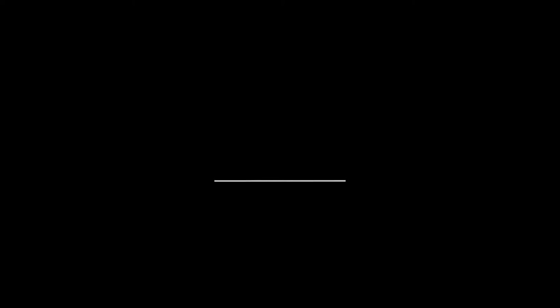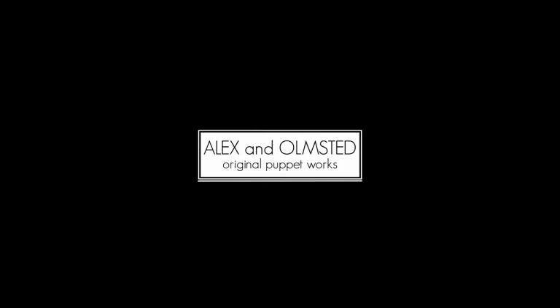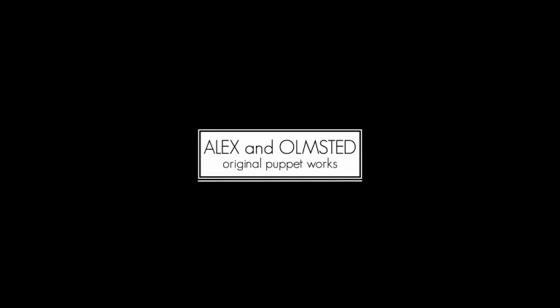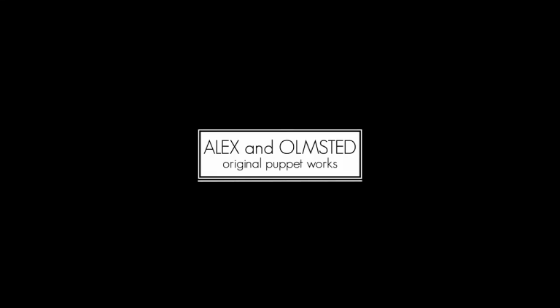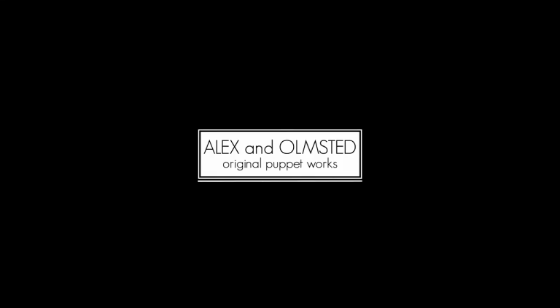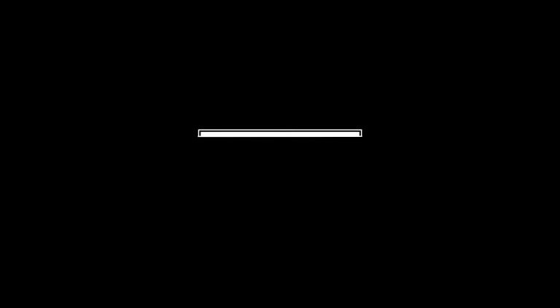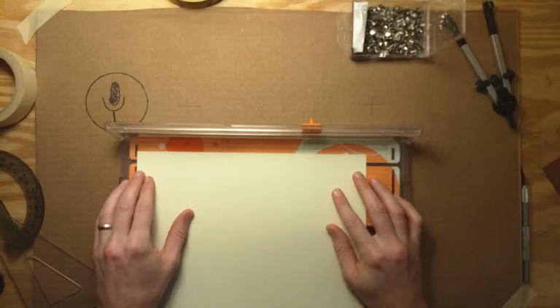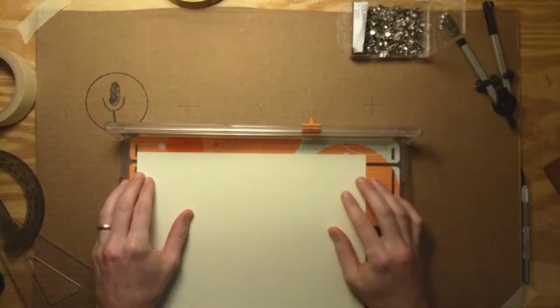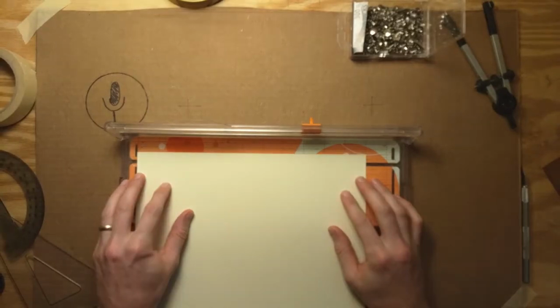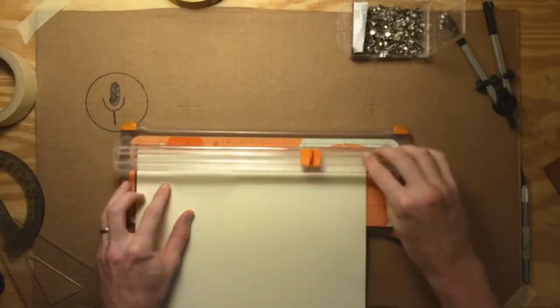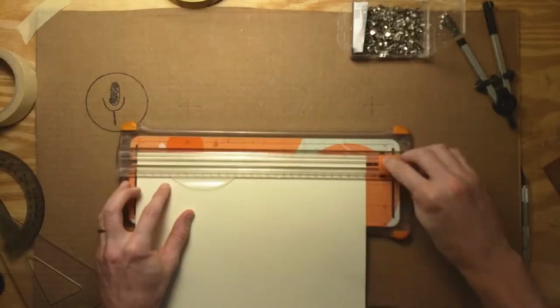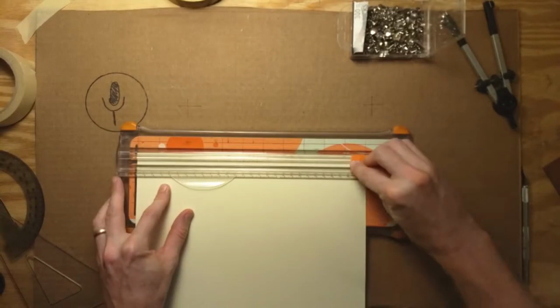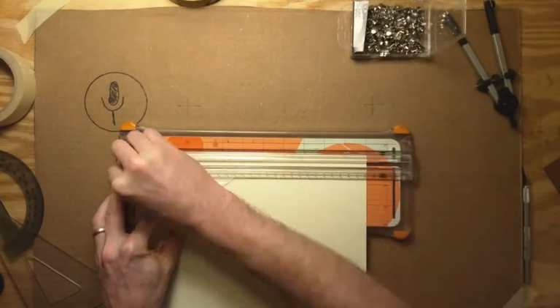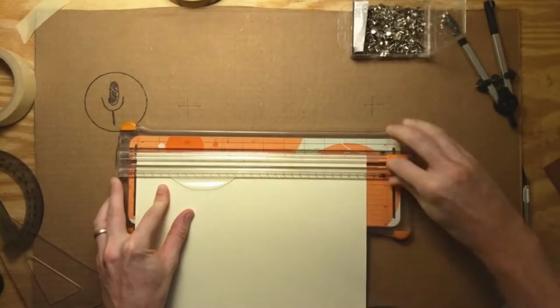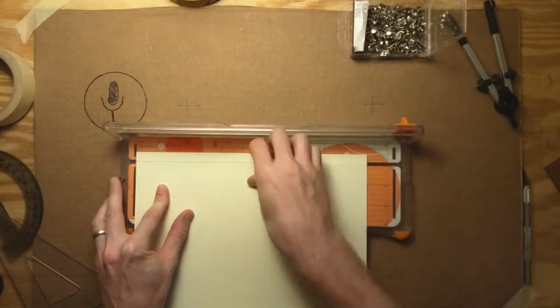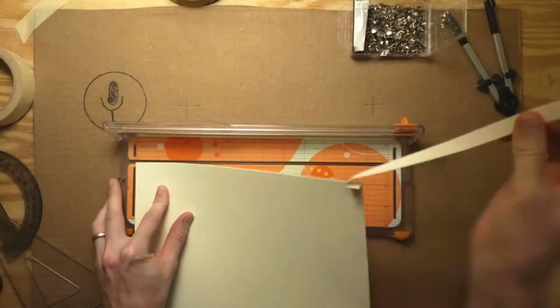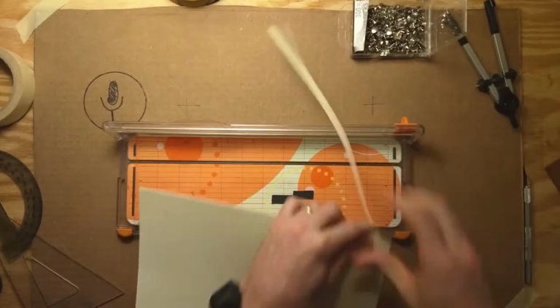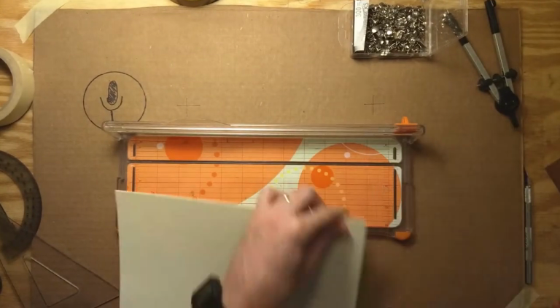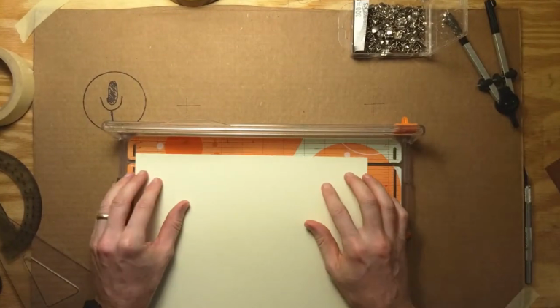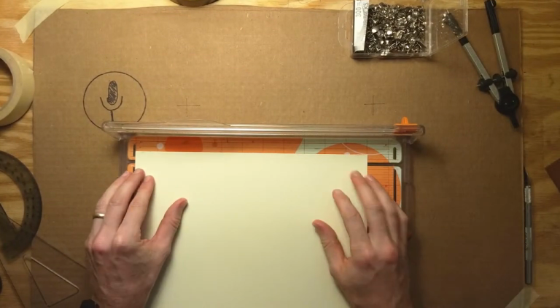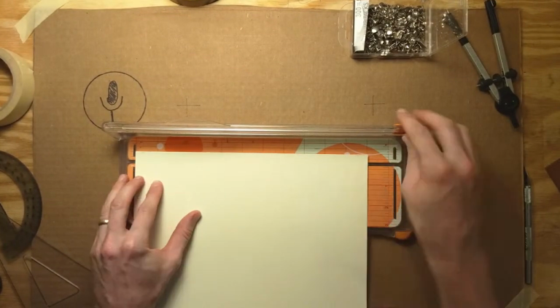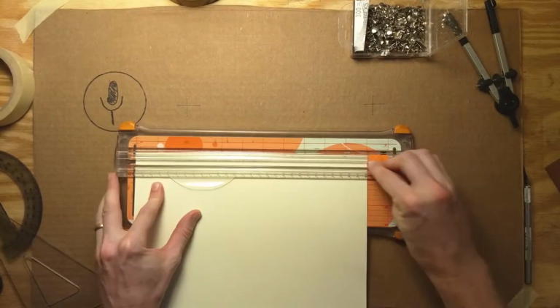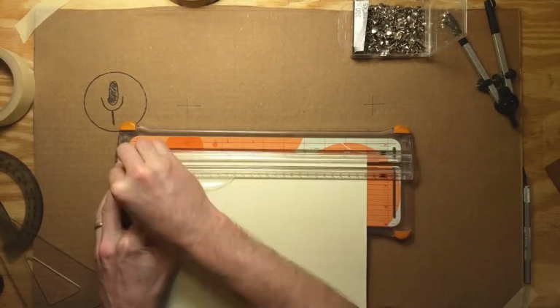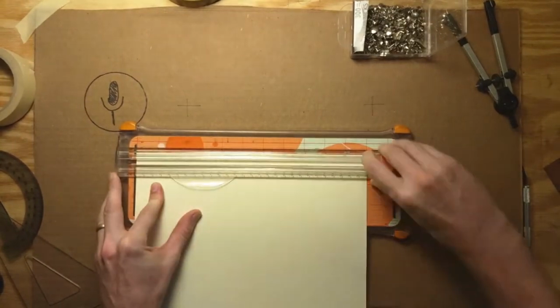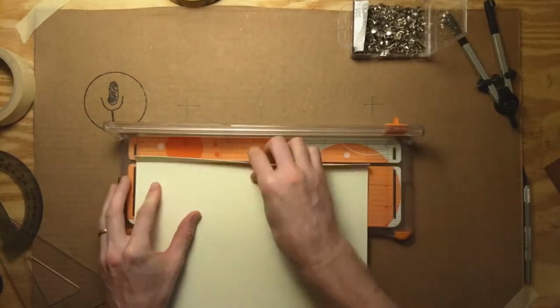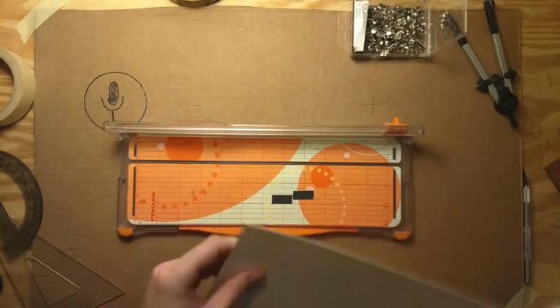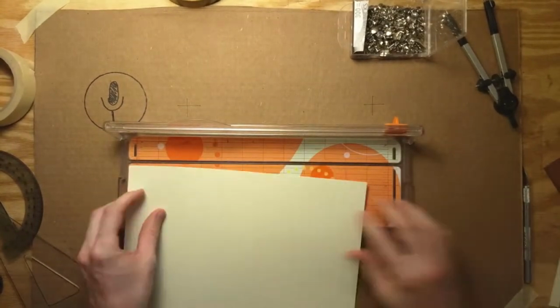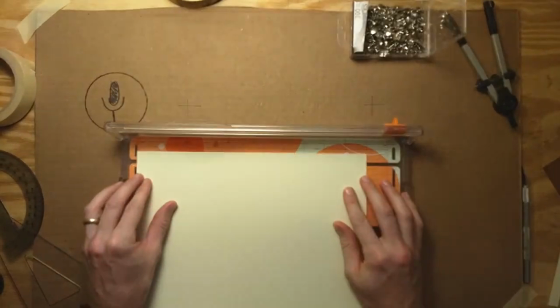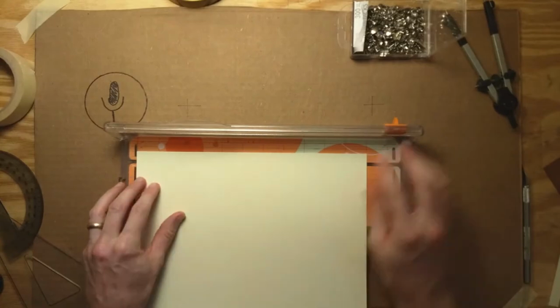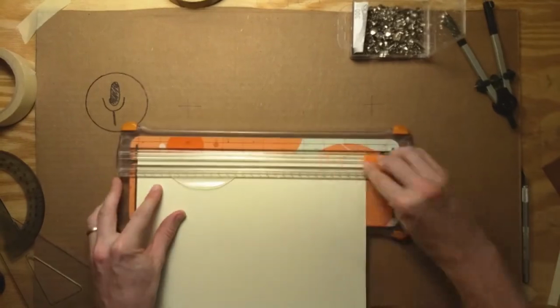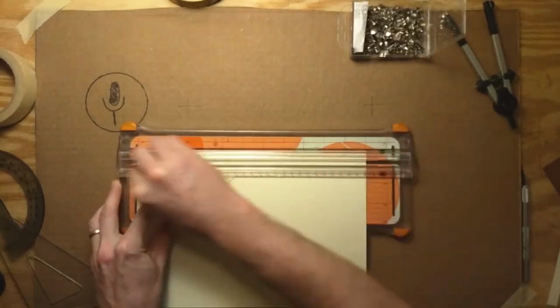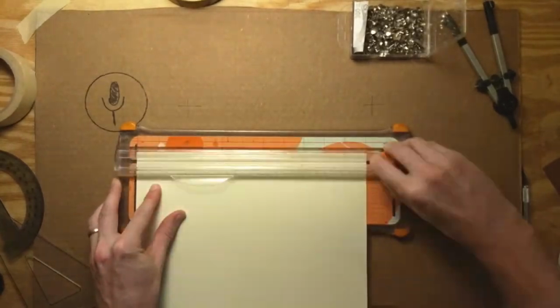This is the short attention span version of our video on levers and four-bar linkages. If you want to know more about these things, watch our whole video.